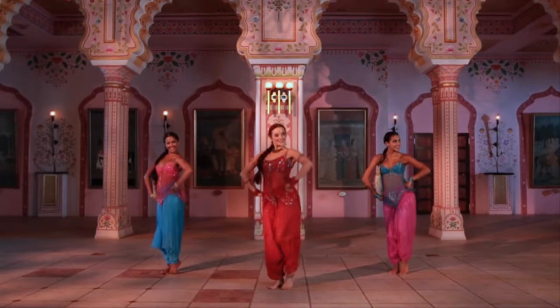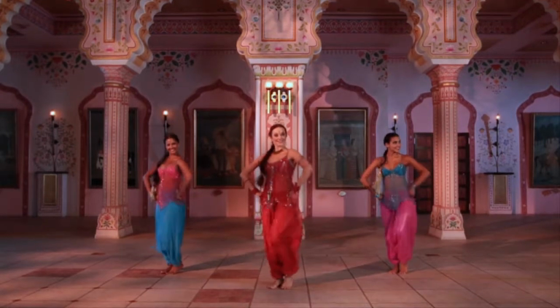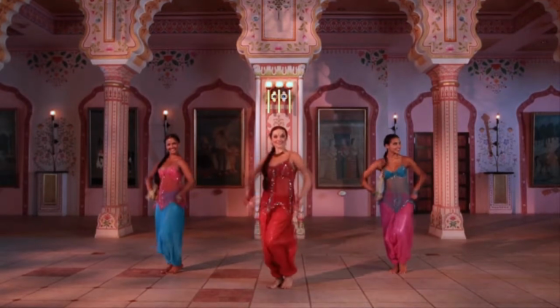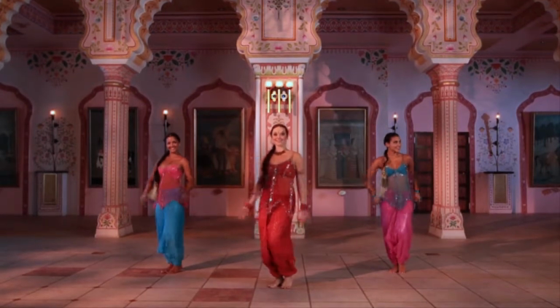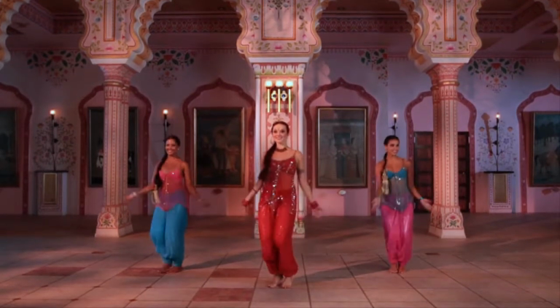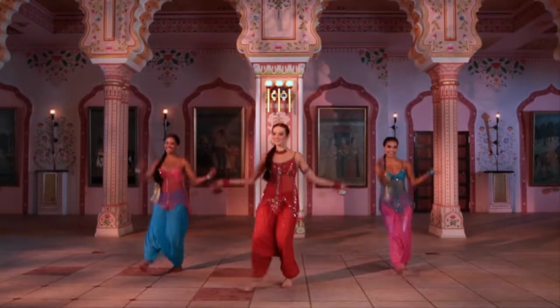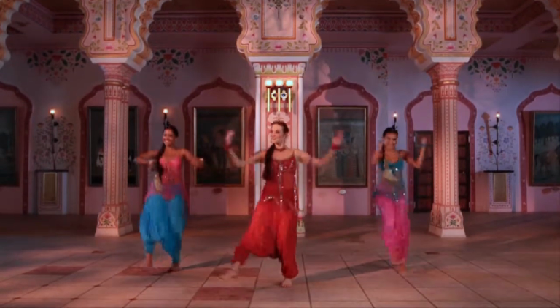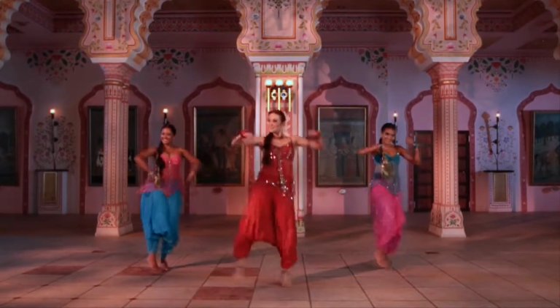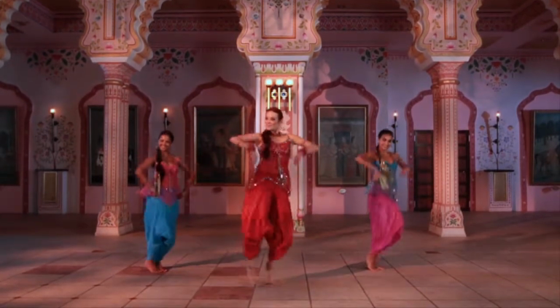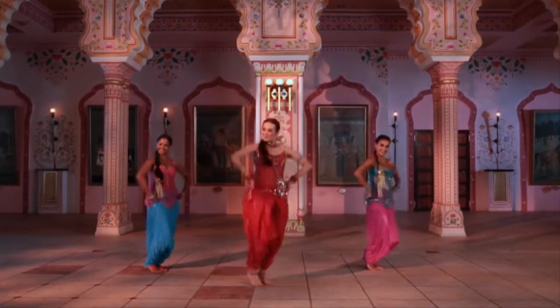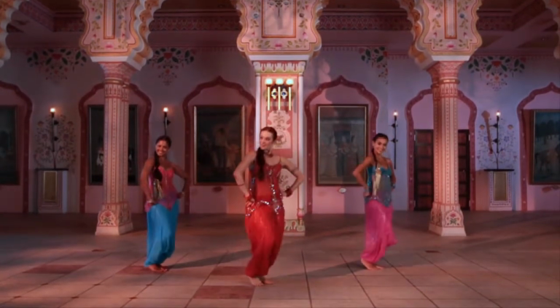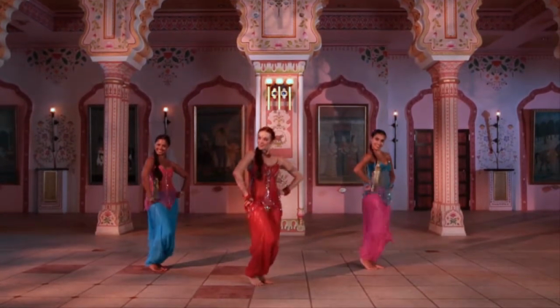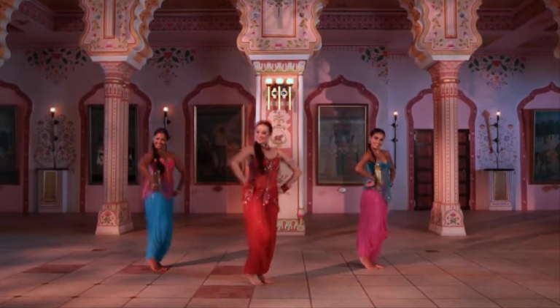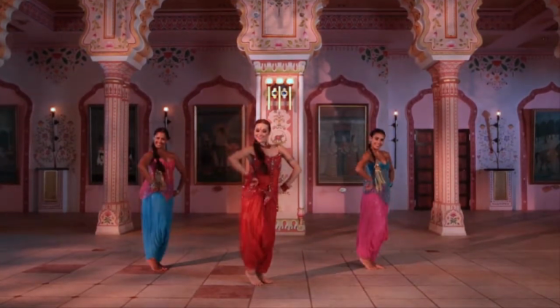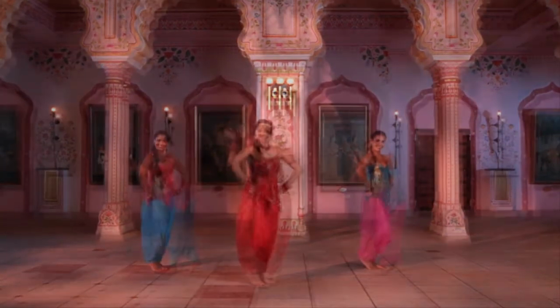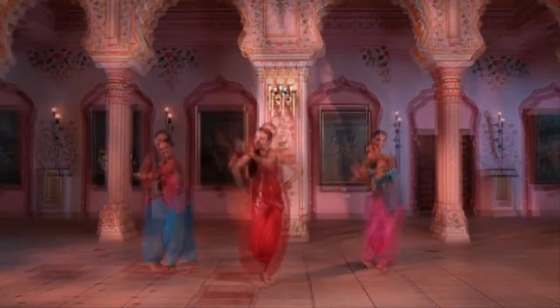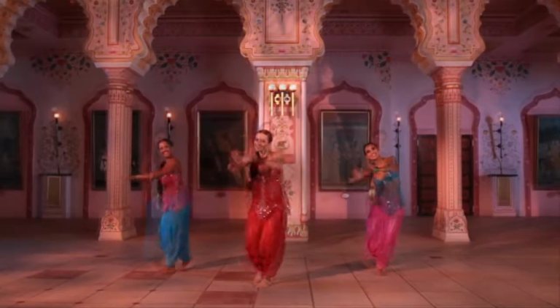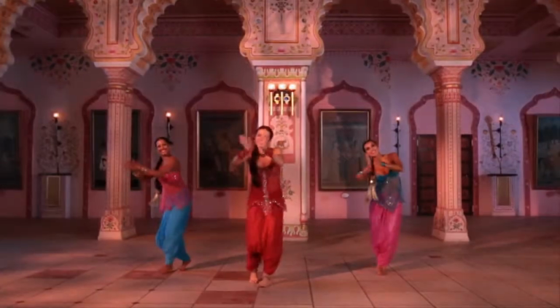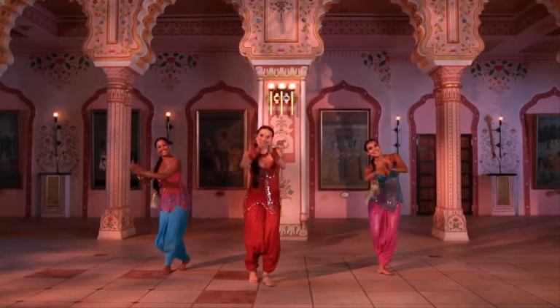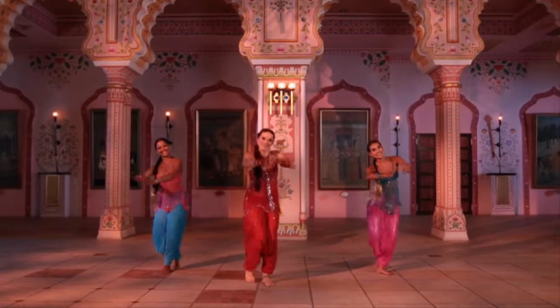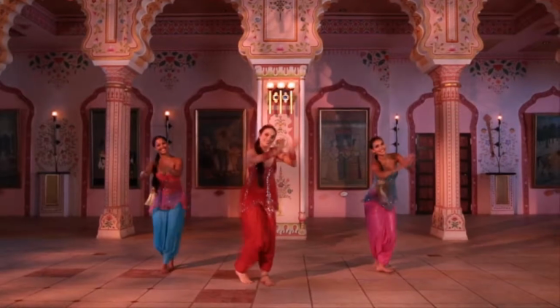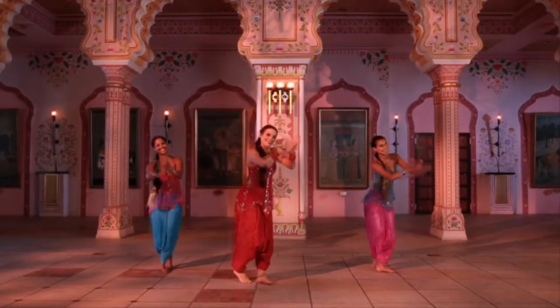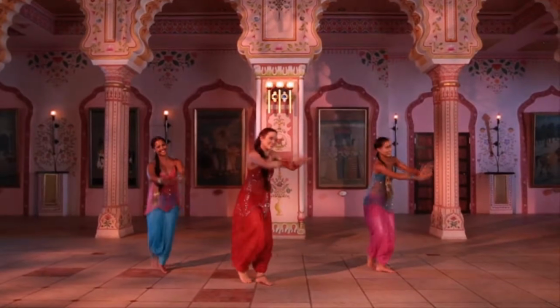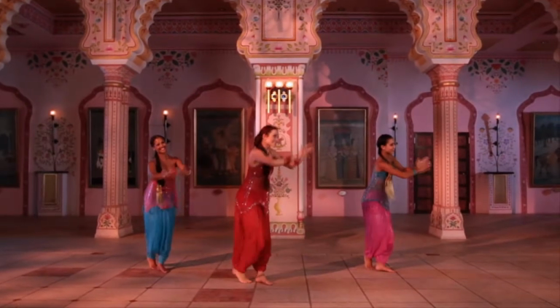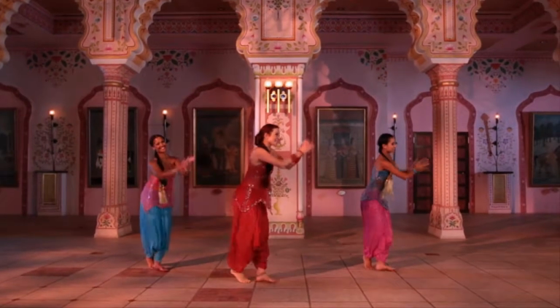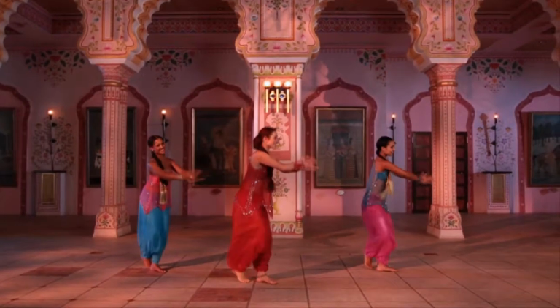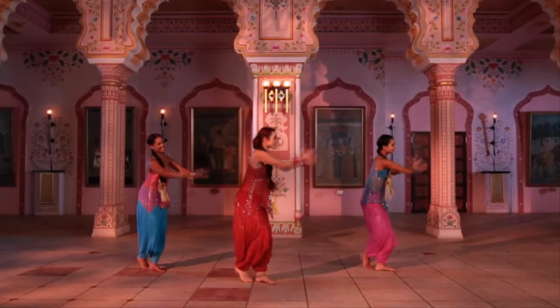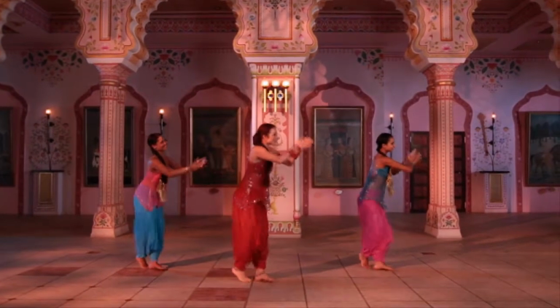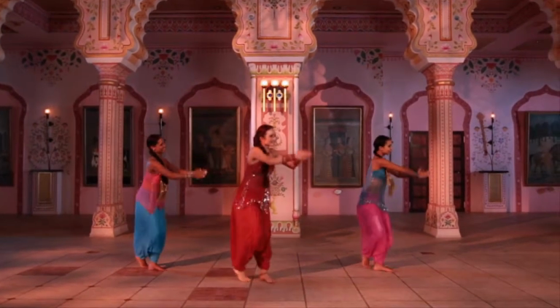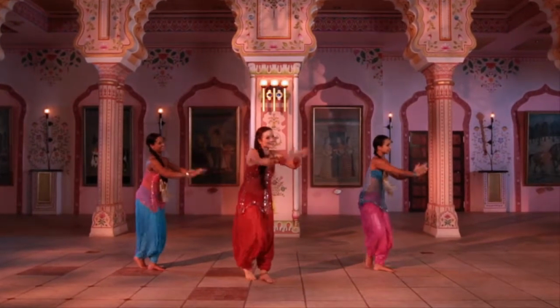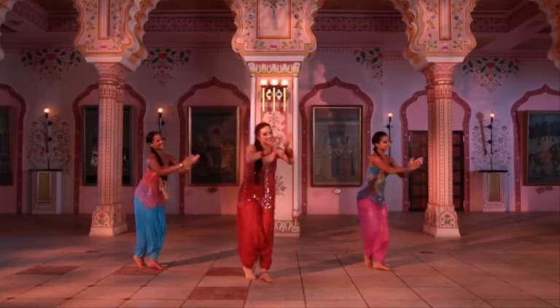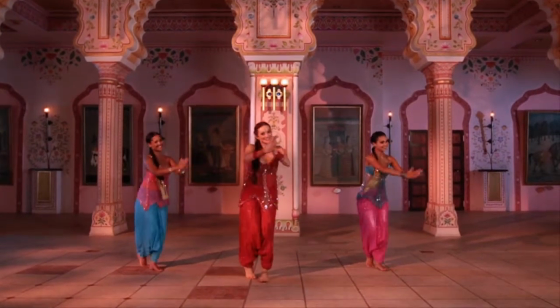Jump to the right corner with pointed feet, hip kick and repeat on the left side. Clap the hands in front of the chest while doing a semi-turn over the right shoulder.